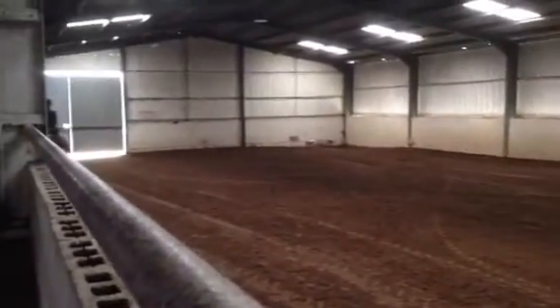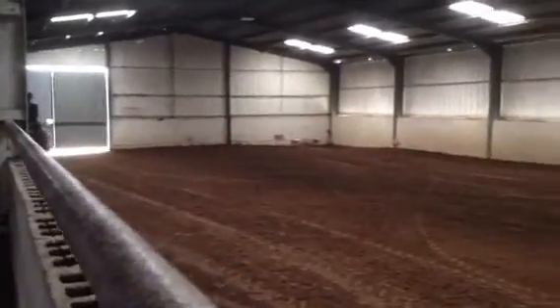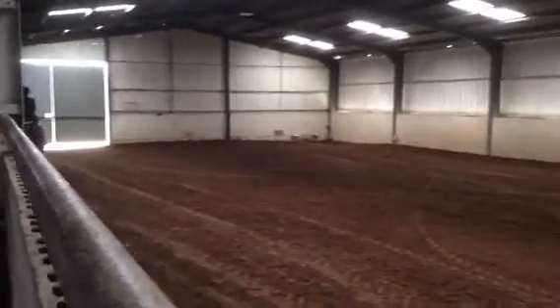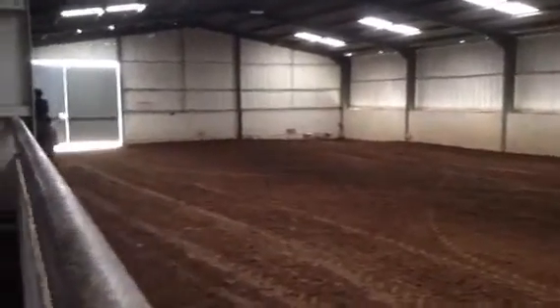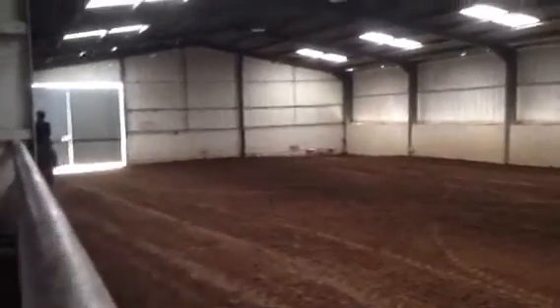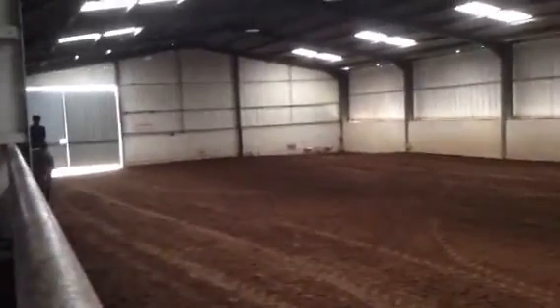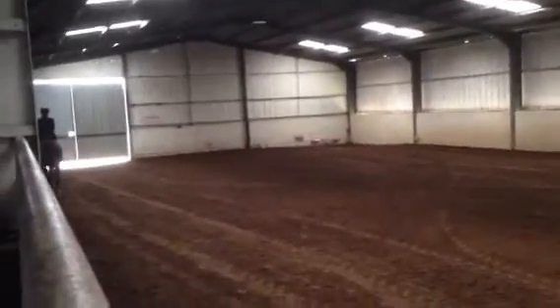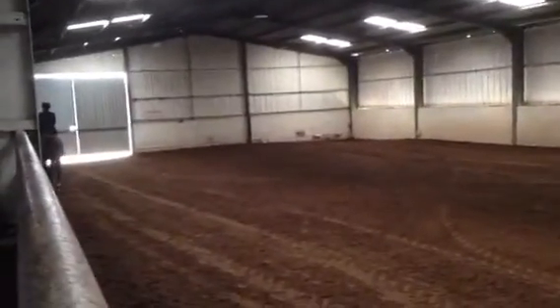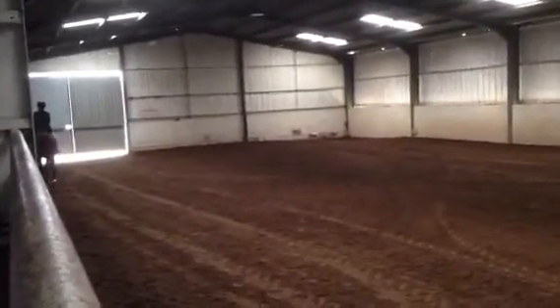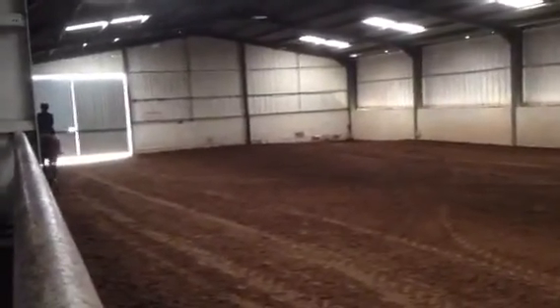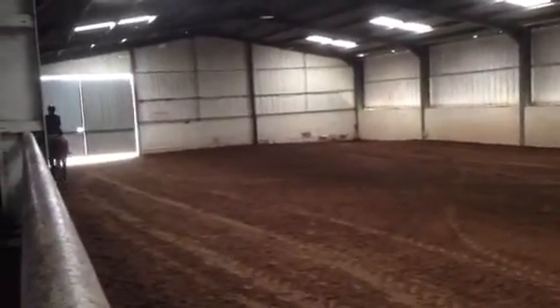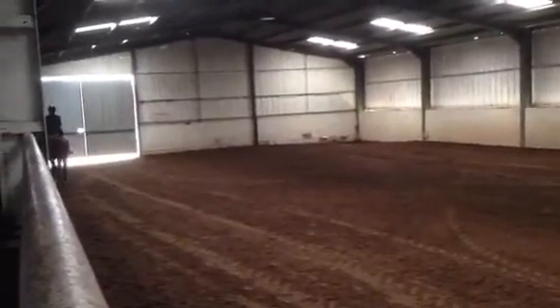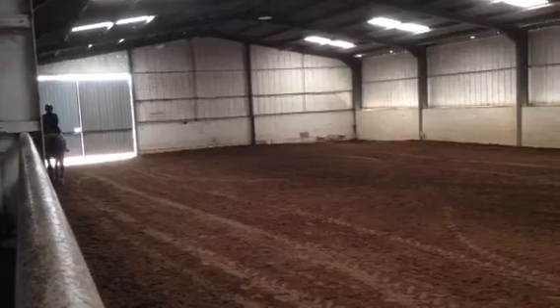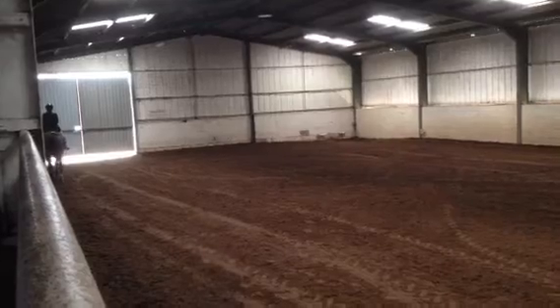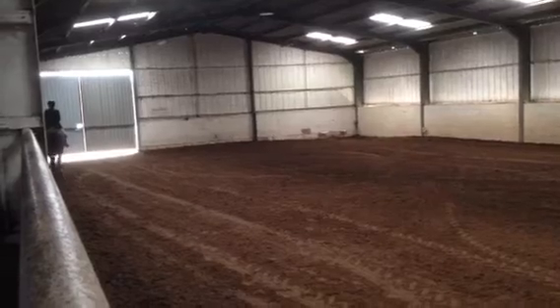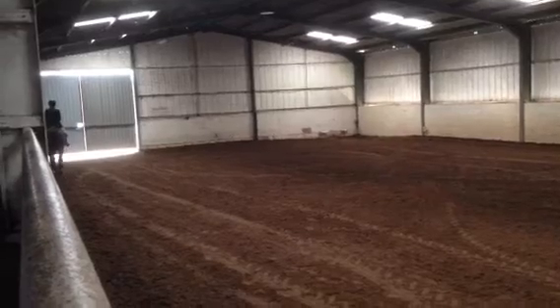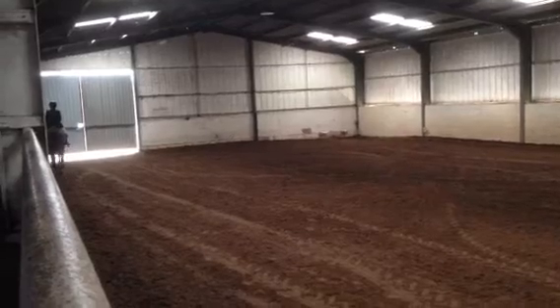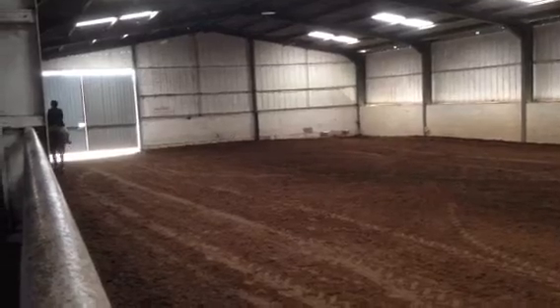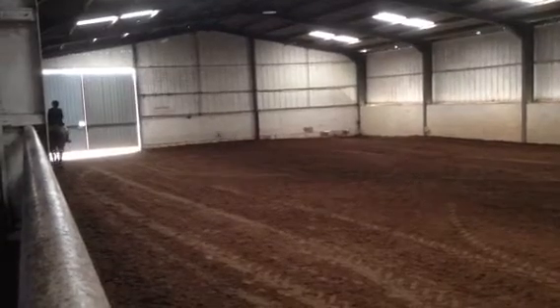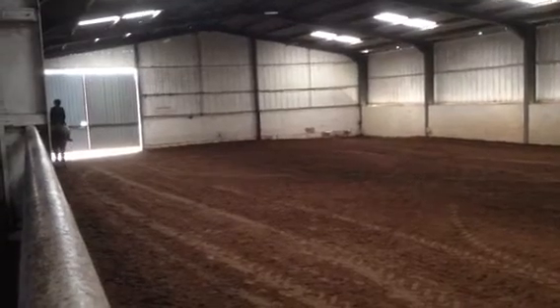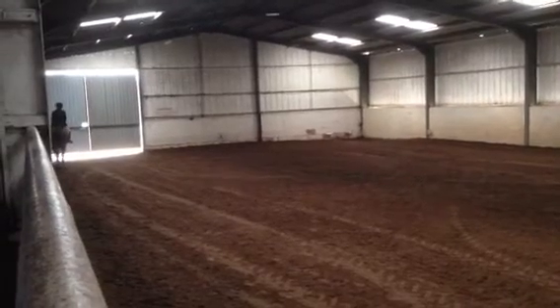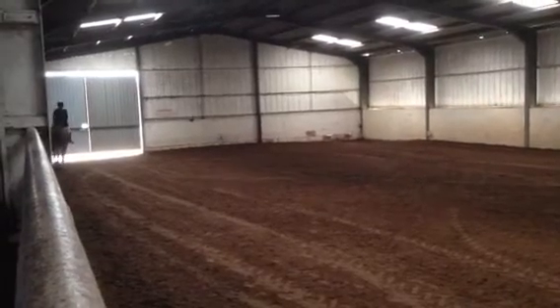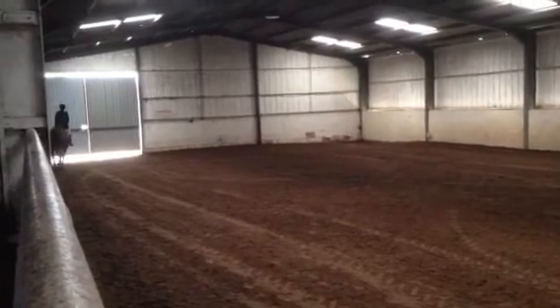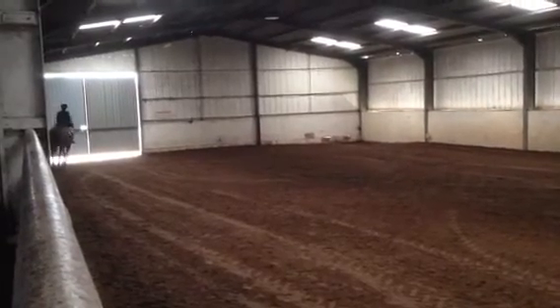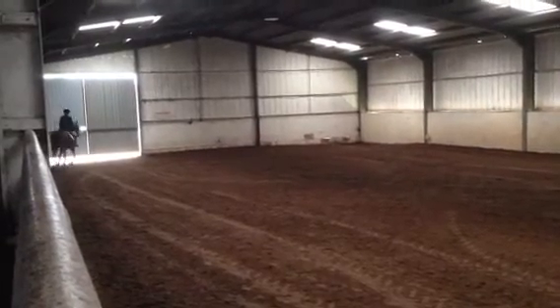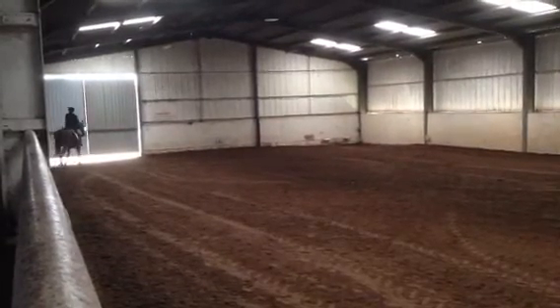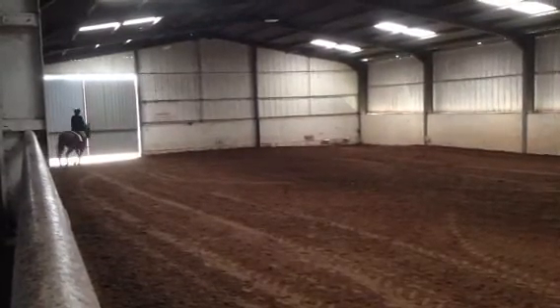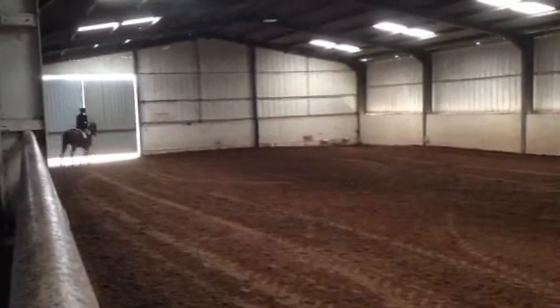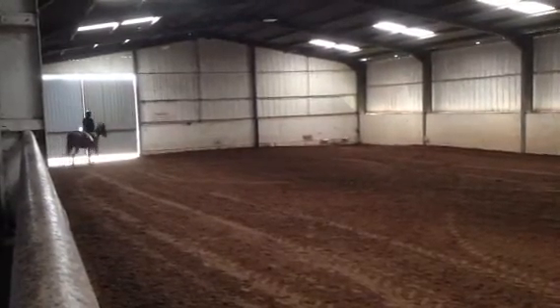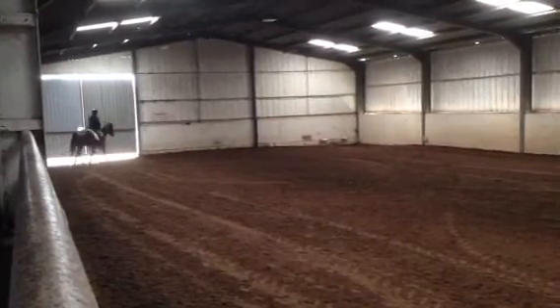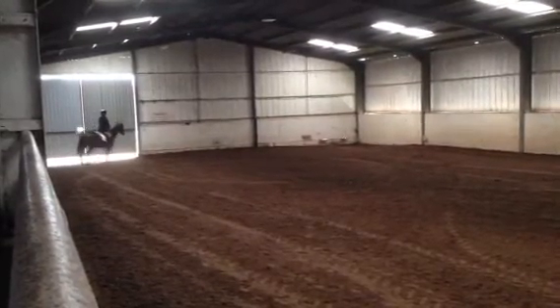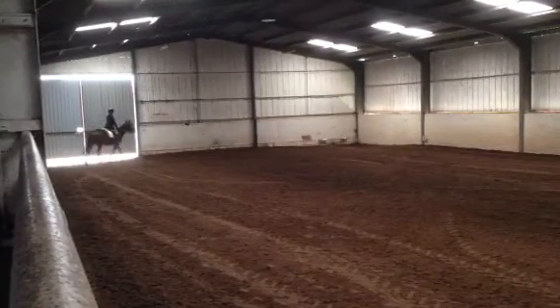At A, down the centerline. Then G, halt, immobility, salute. Thank you.